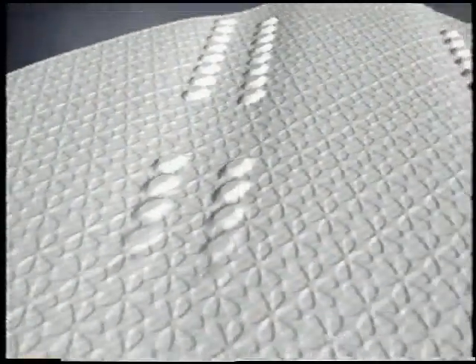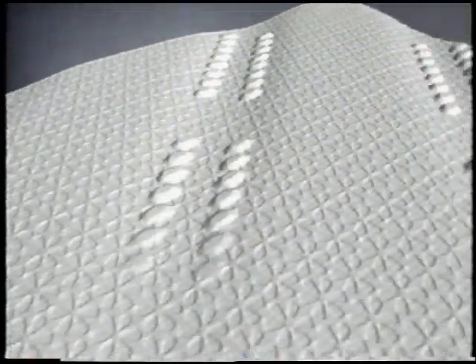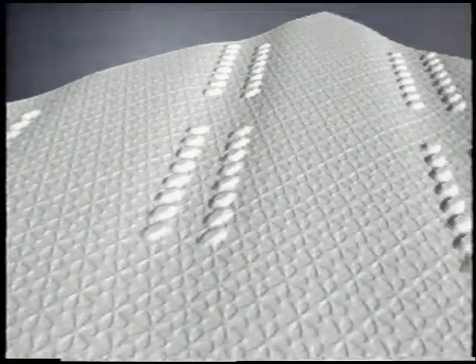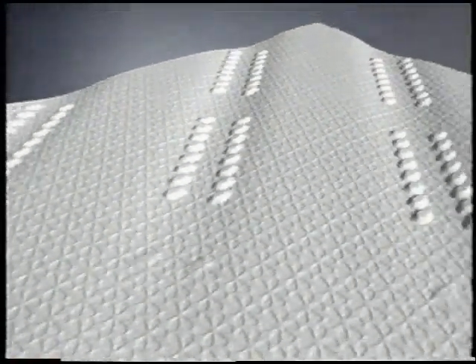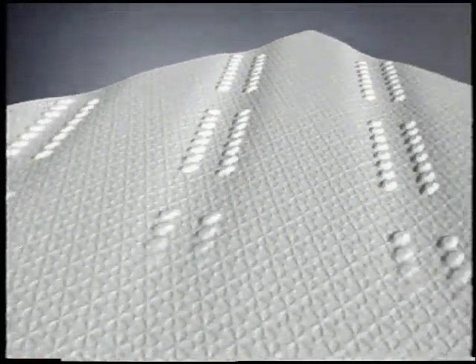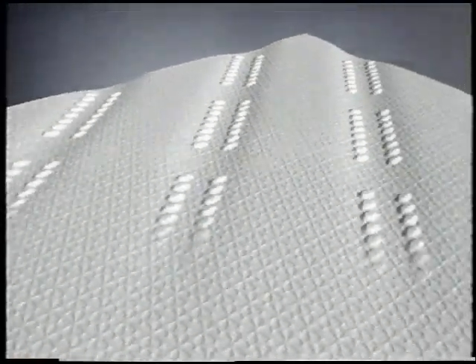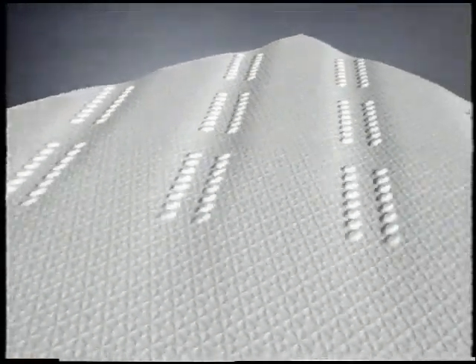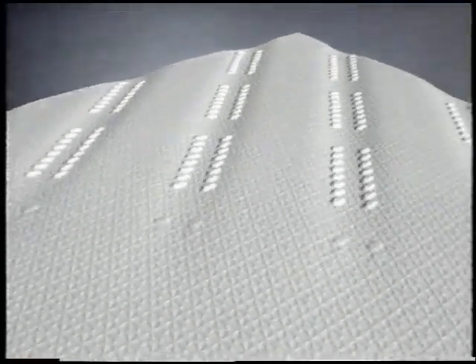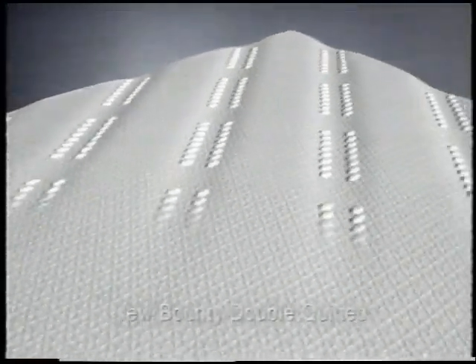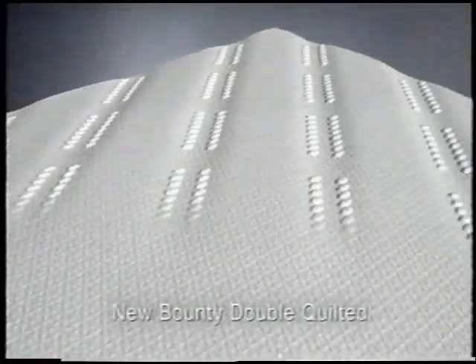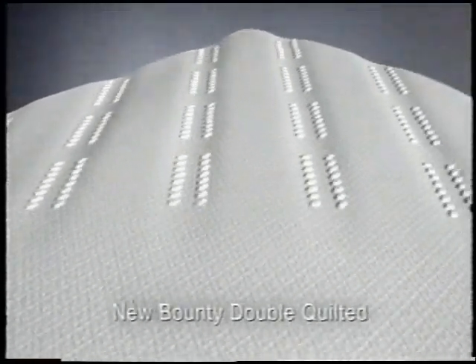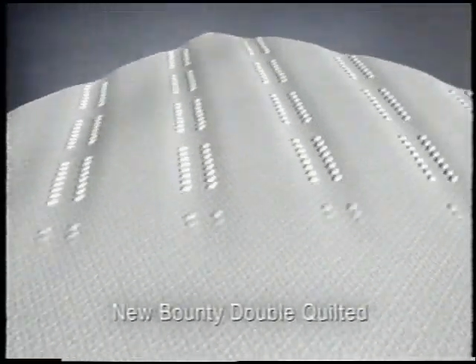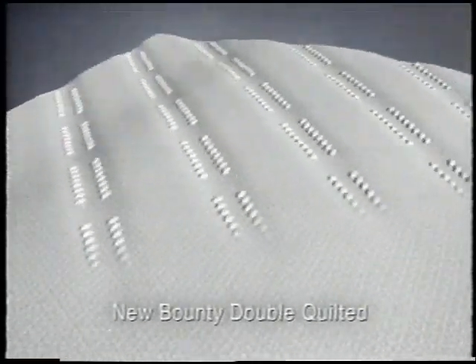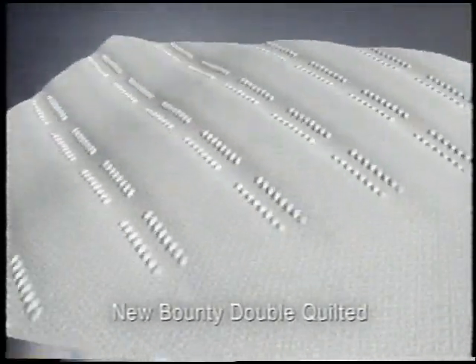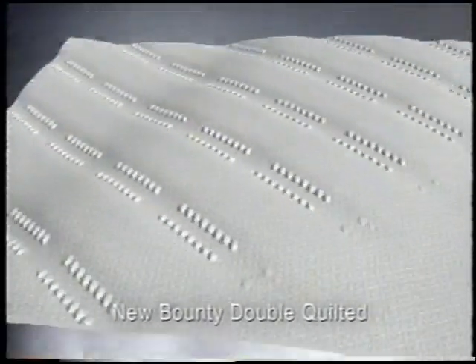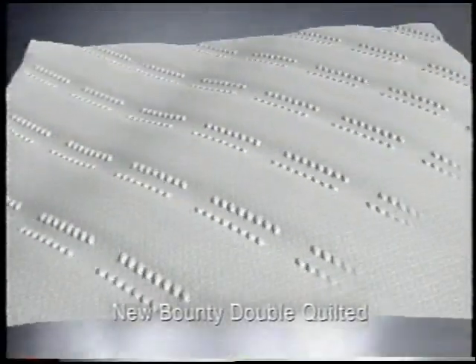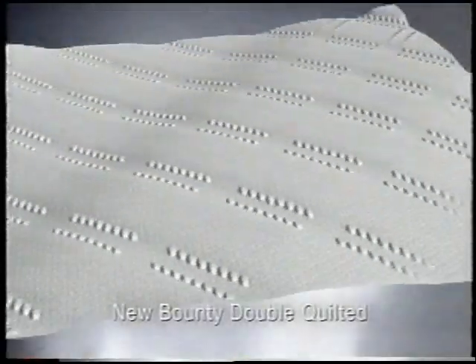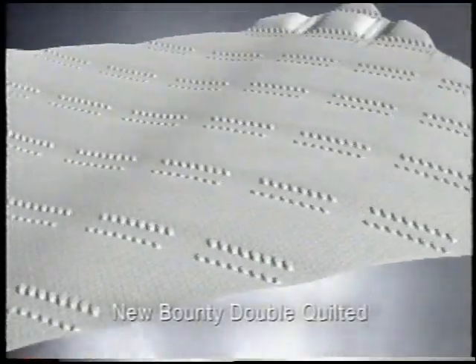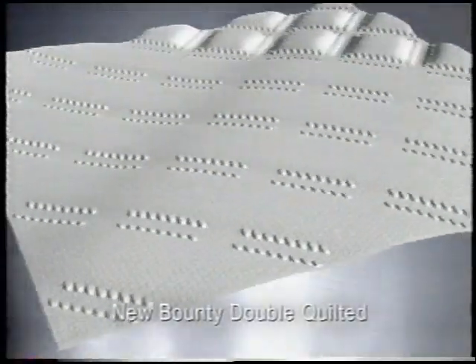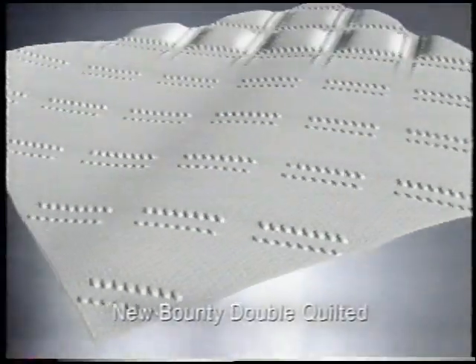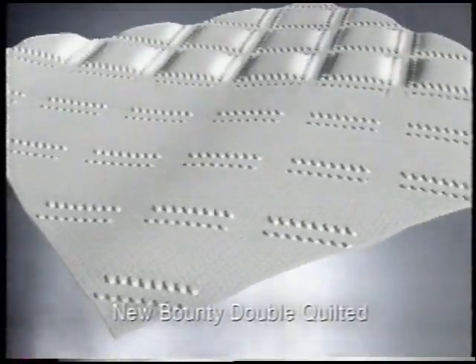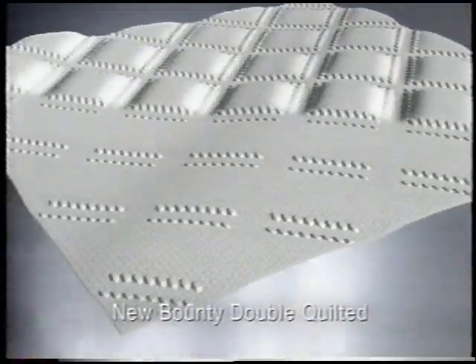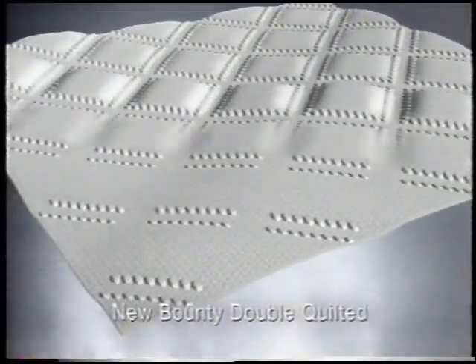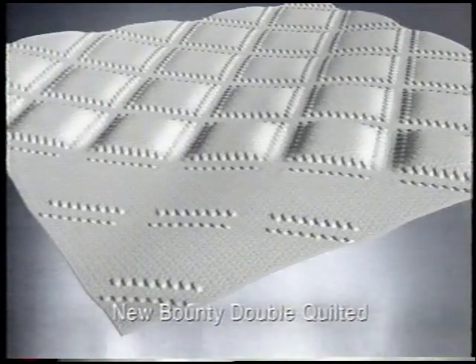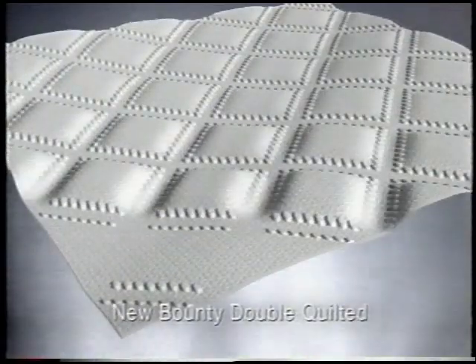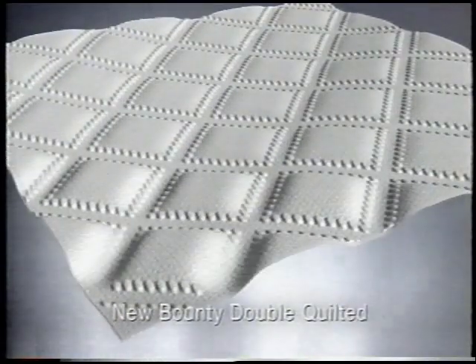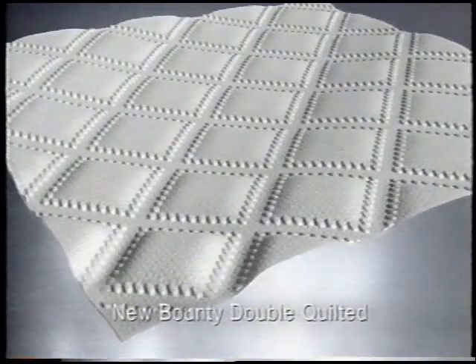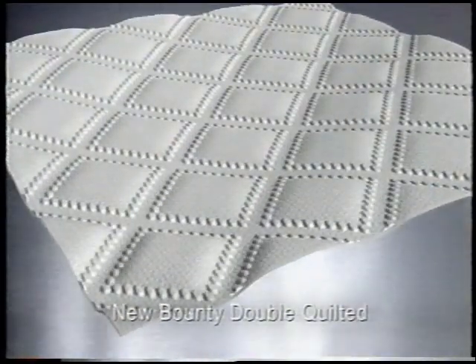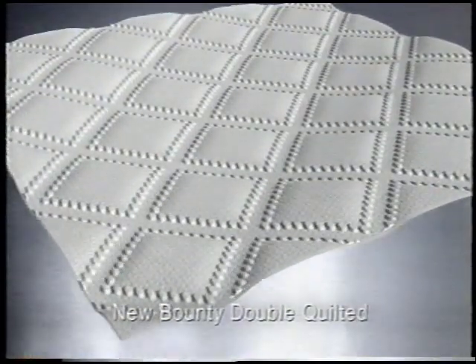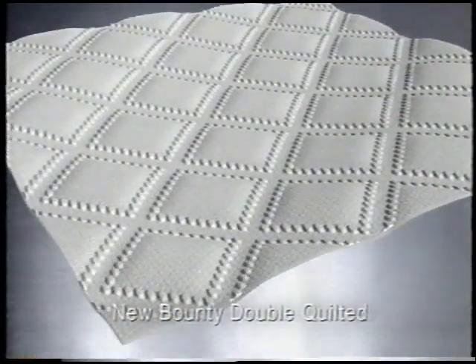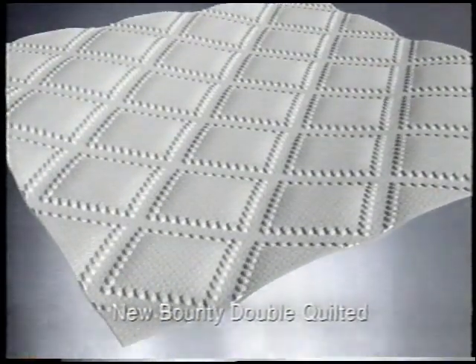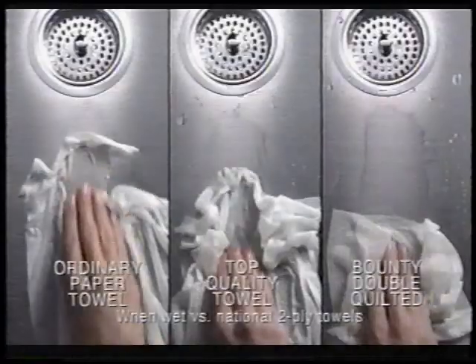Each sheet is quilted once, then quilted again, making it stronger when wet.